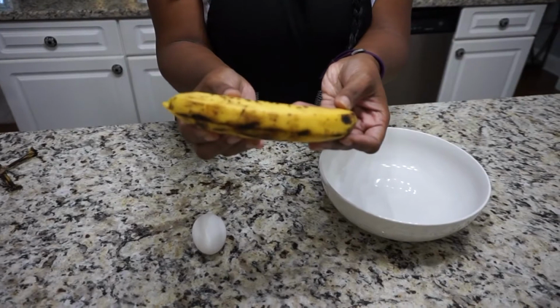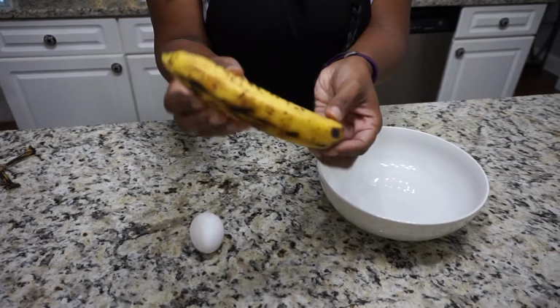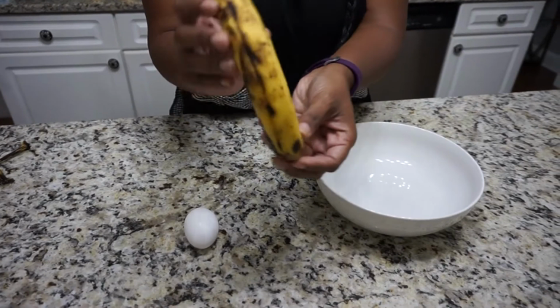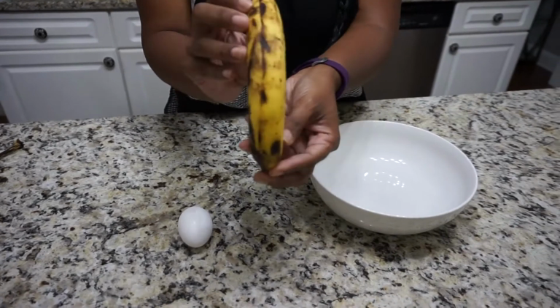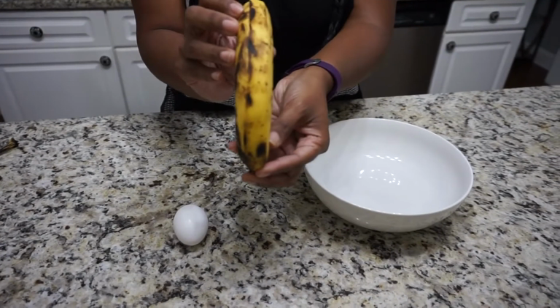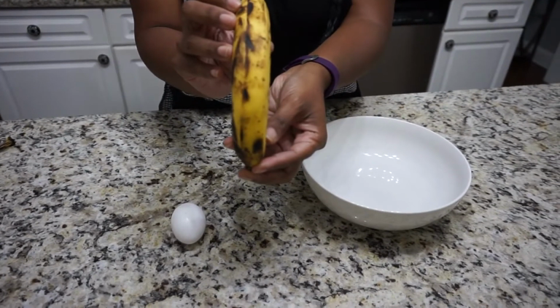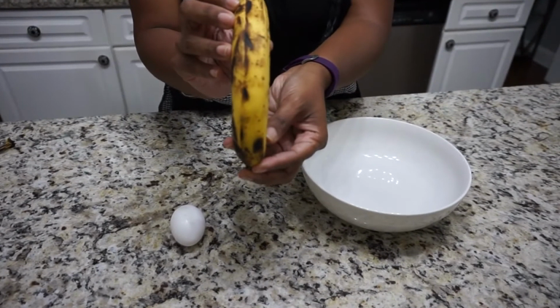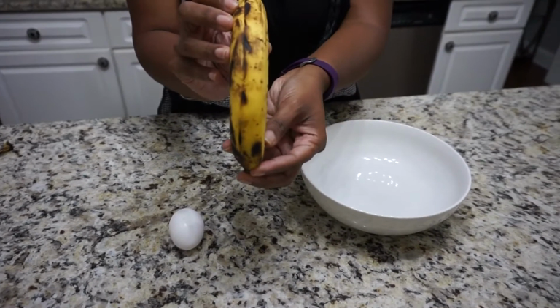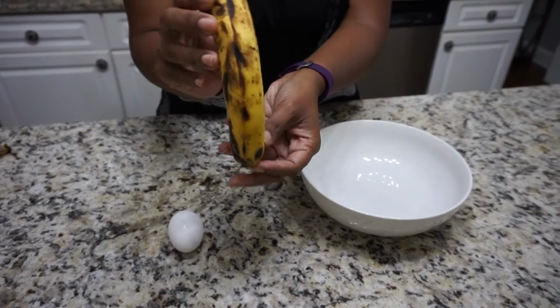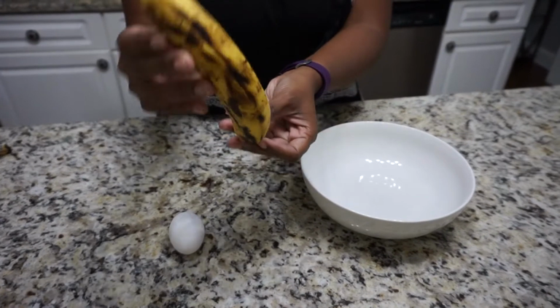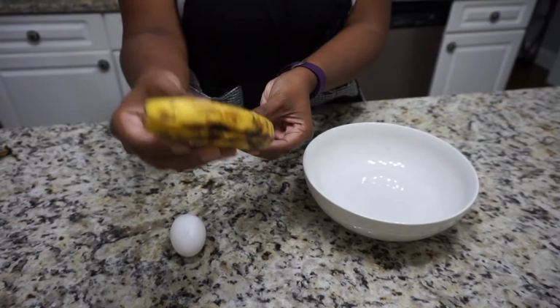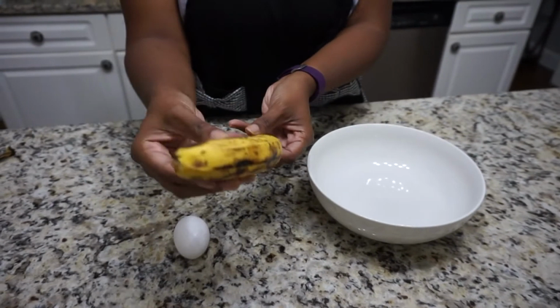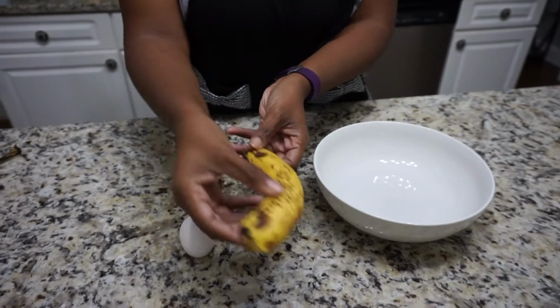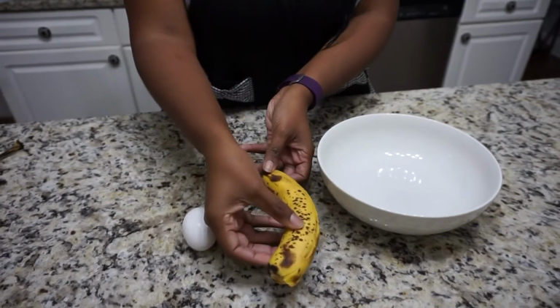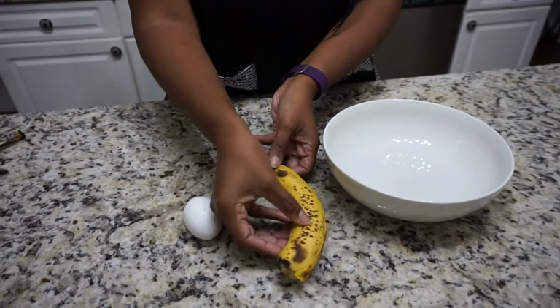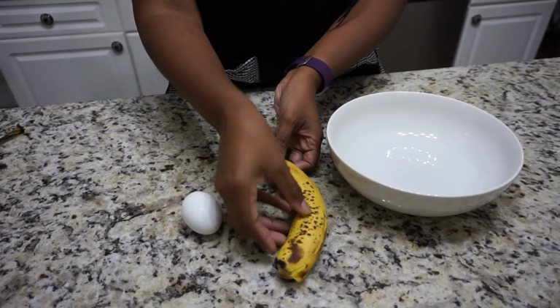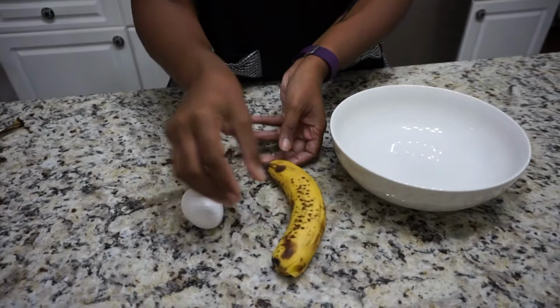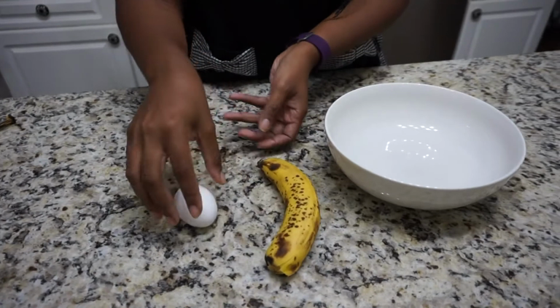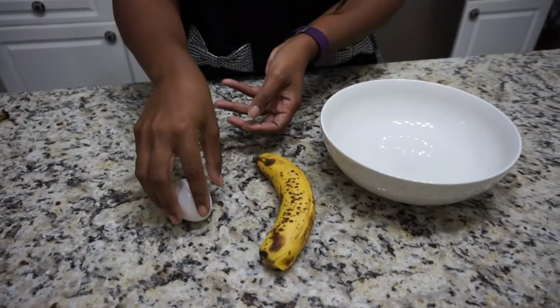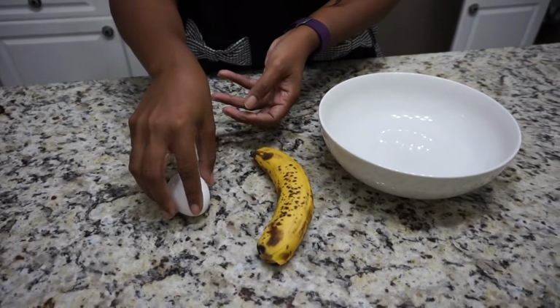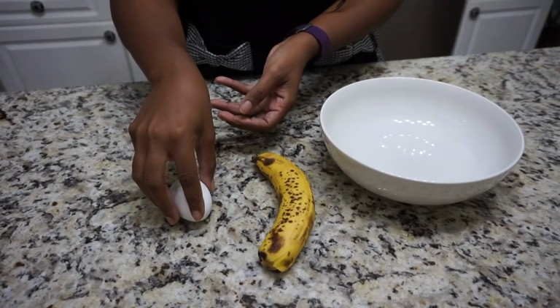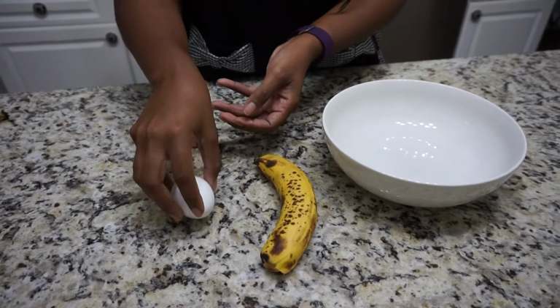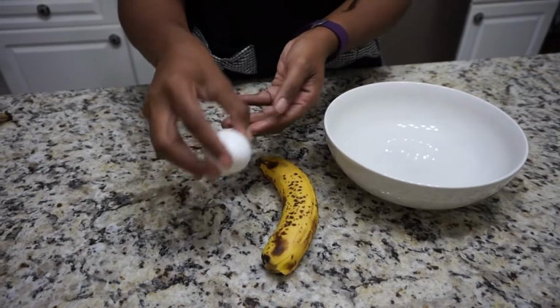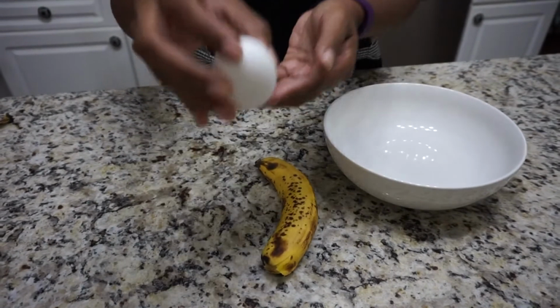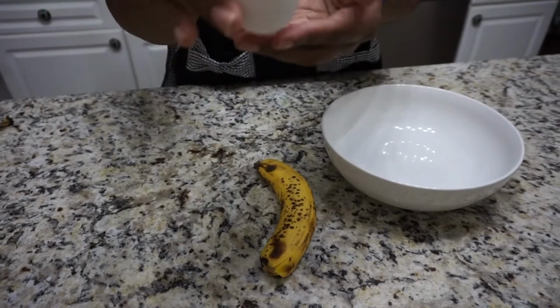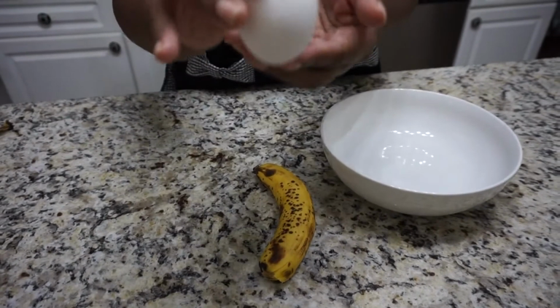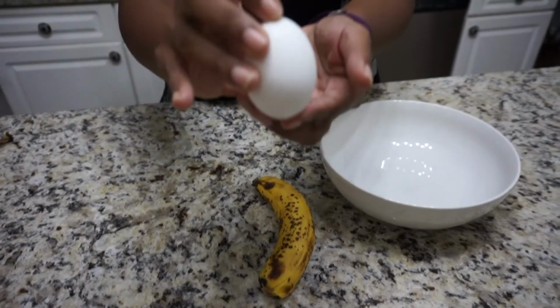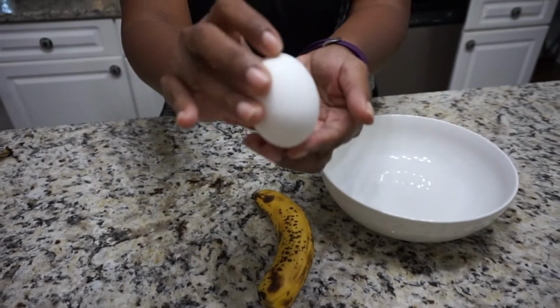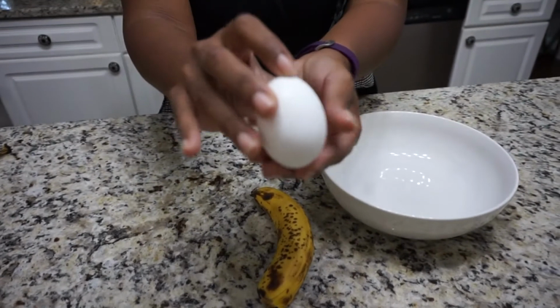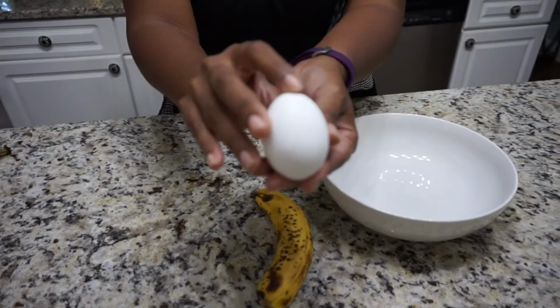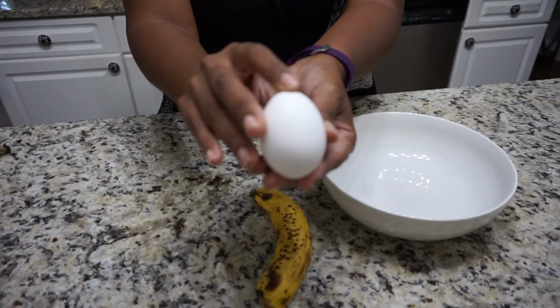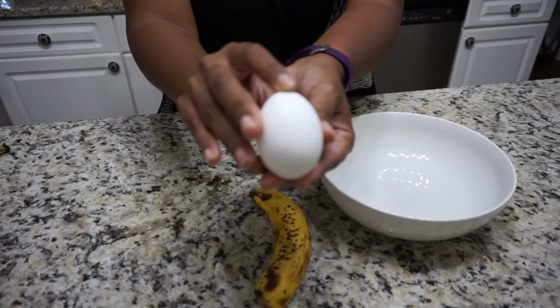First you're going to need a very ripe banana, just one. And you're also going to need one large egg.